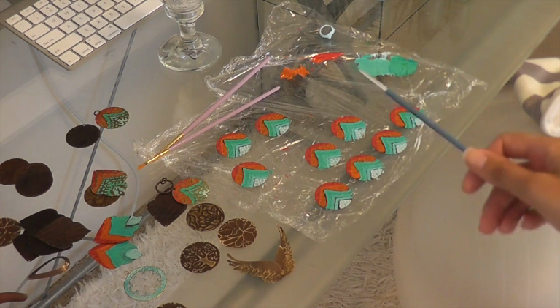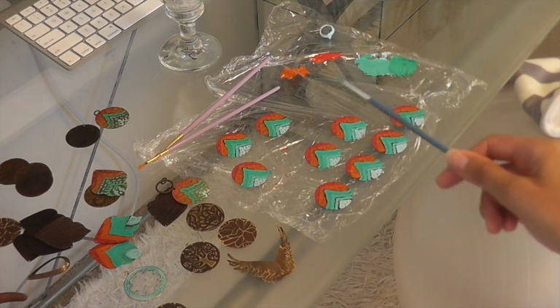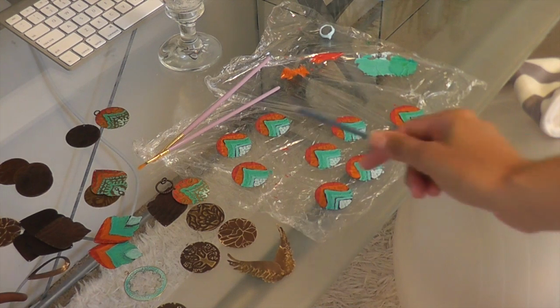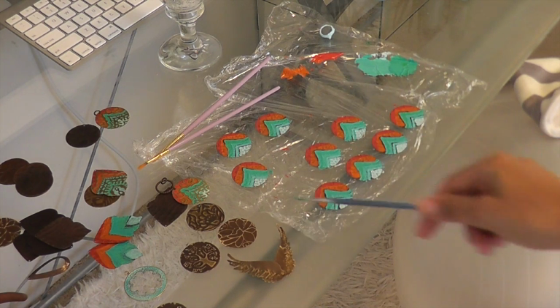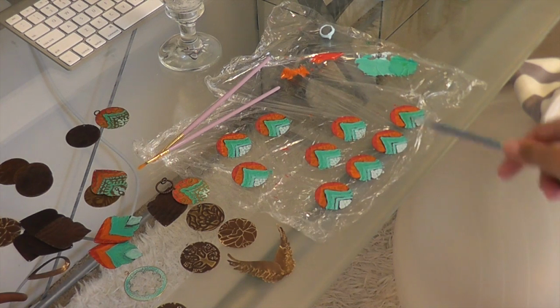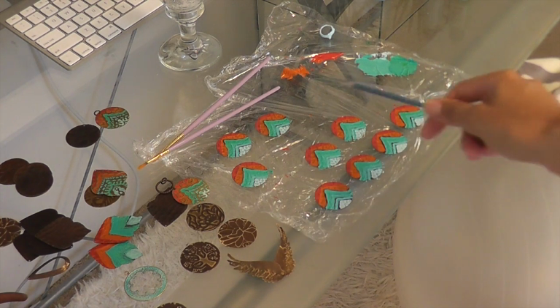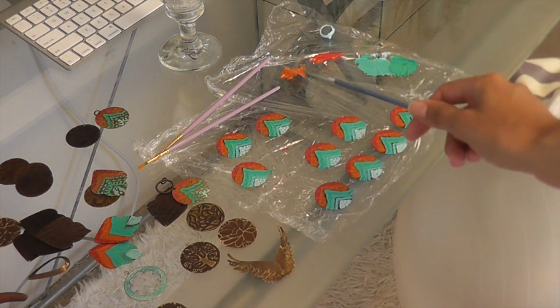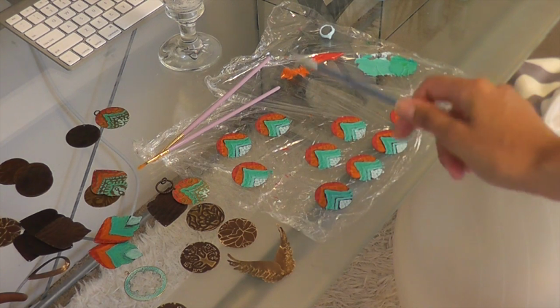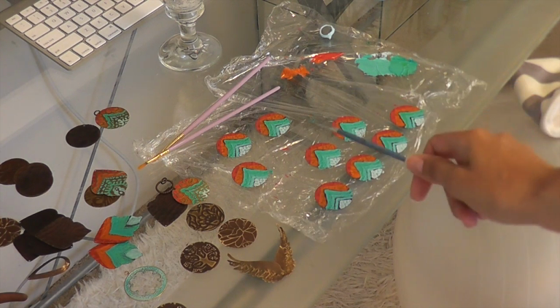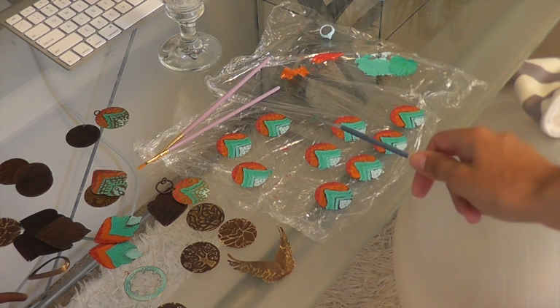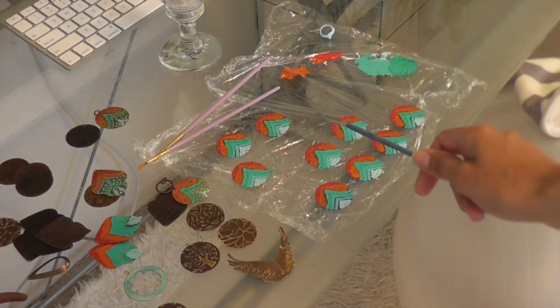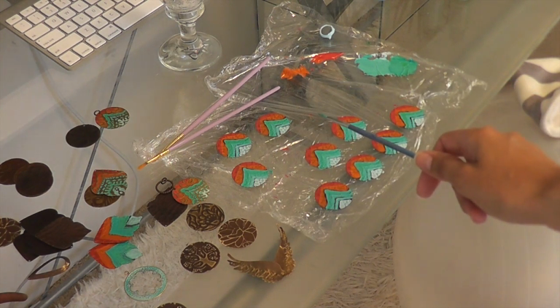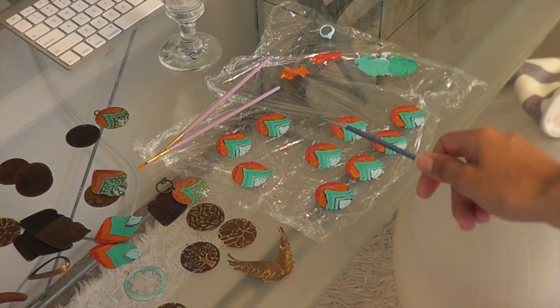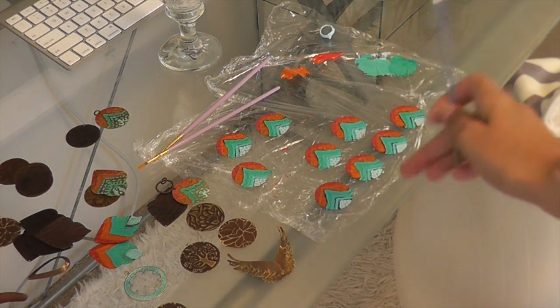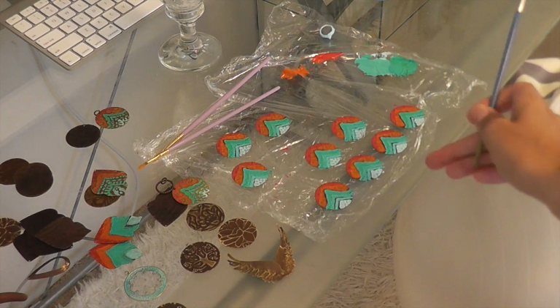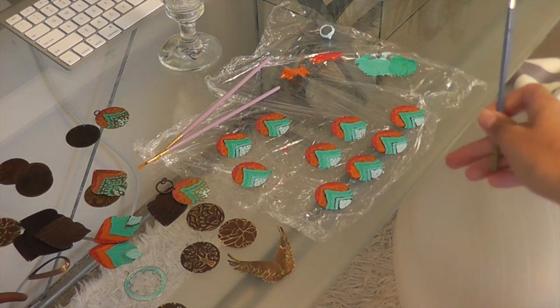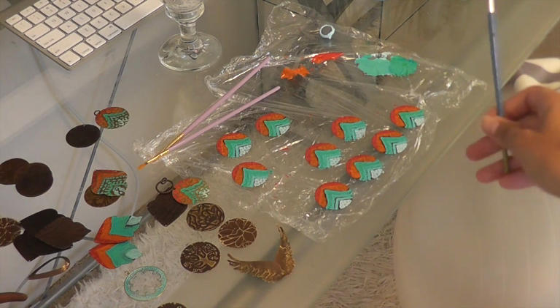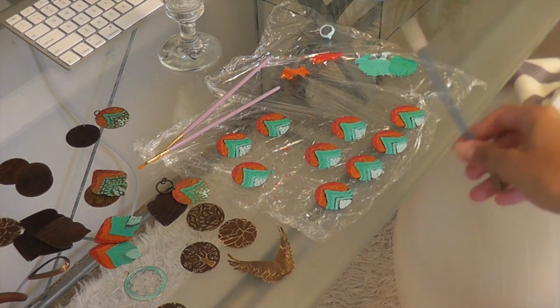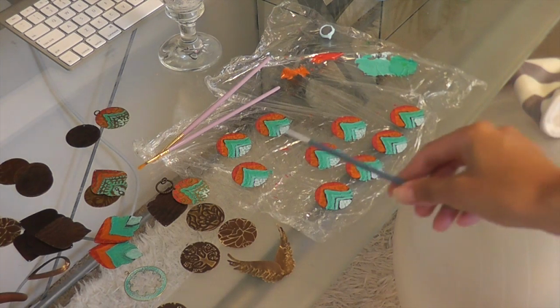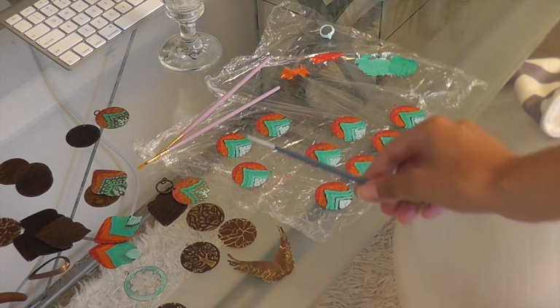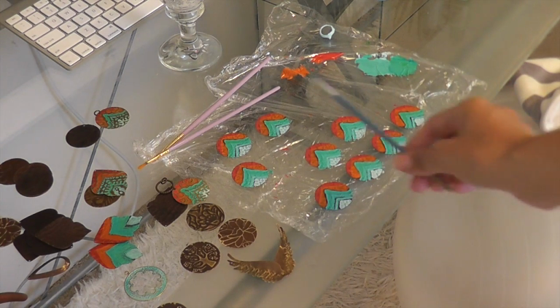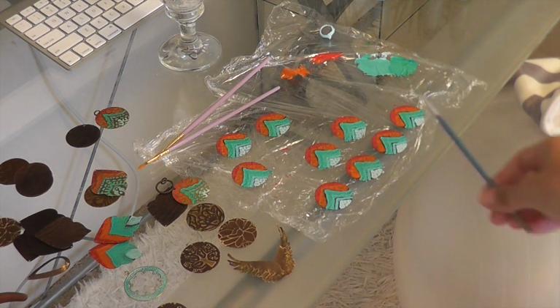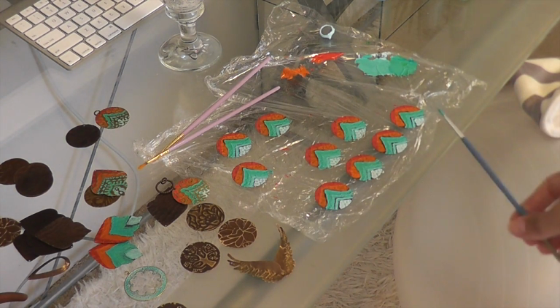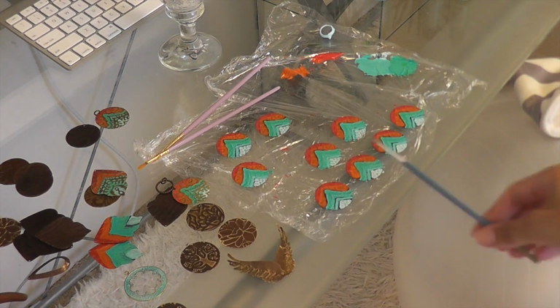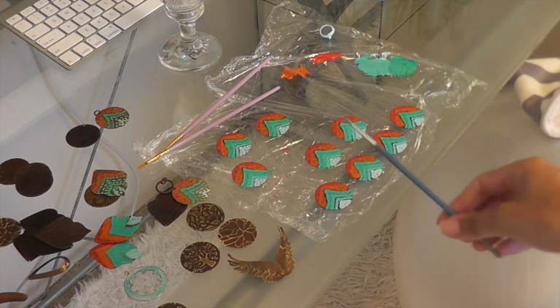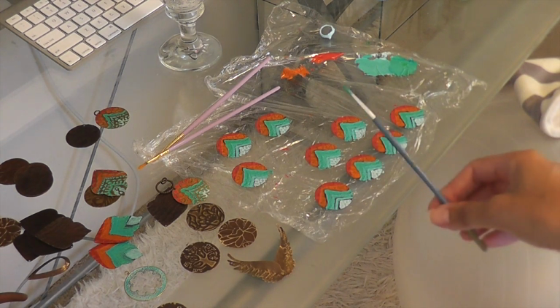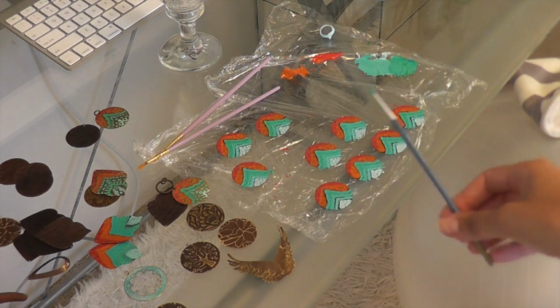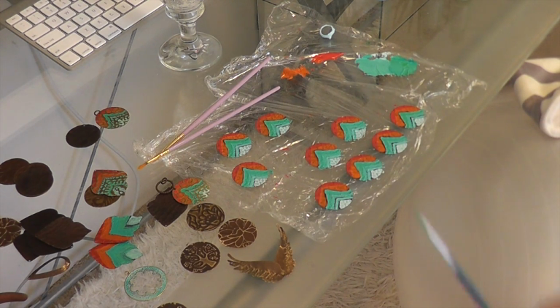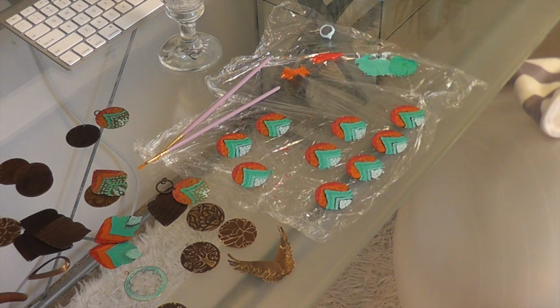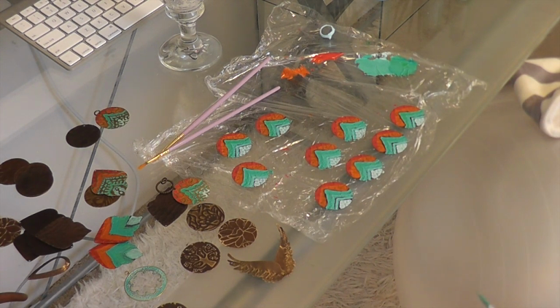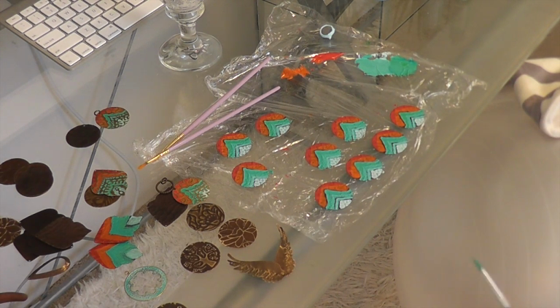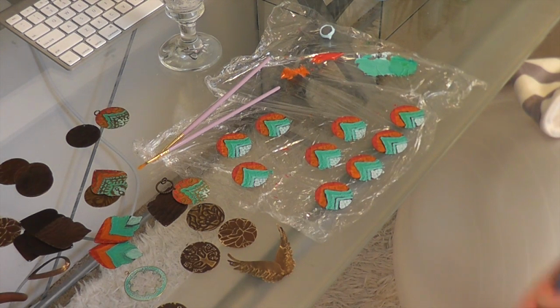All right, so the second coat's done. I'm gonna leave these to dry. We're gonna head out, and when I come back I'll finish them off — sand them, seal them, and they'll be done.